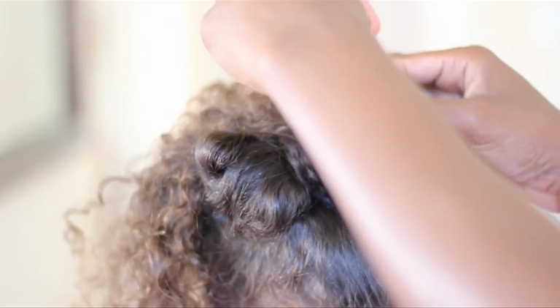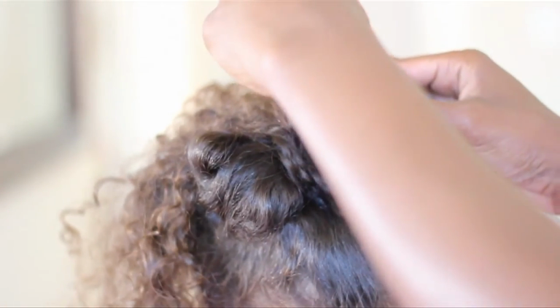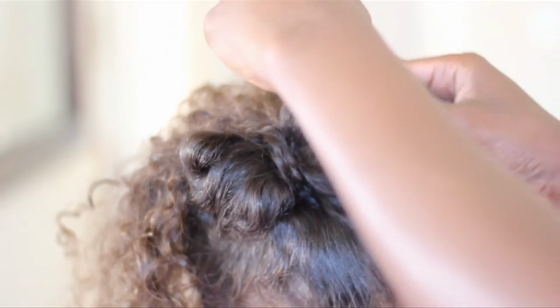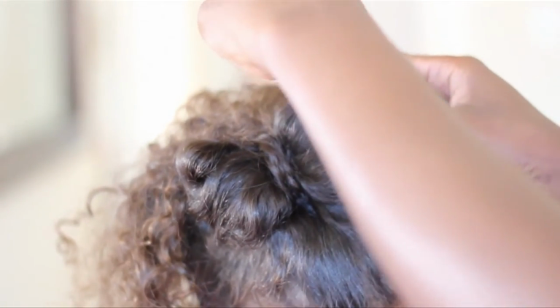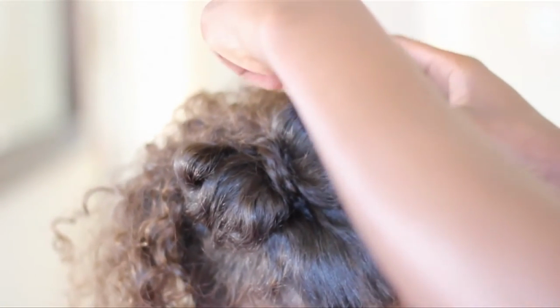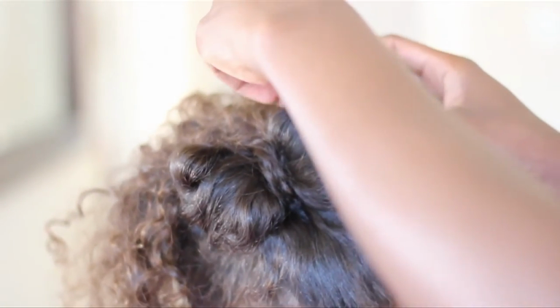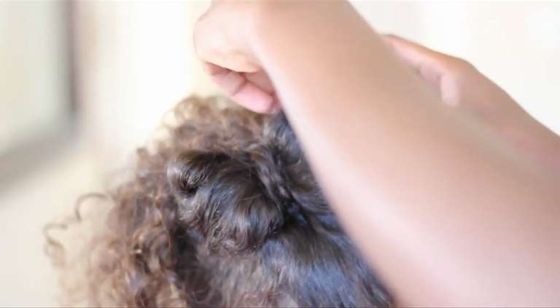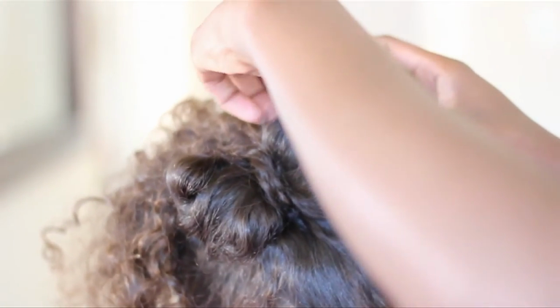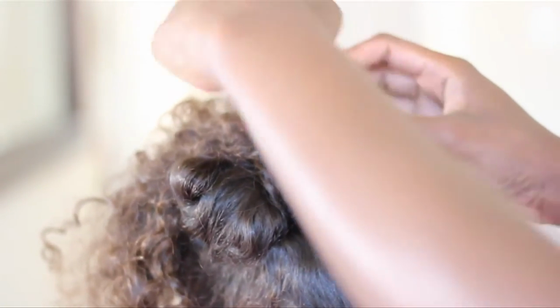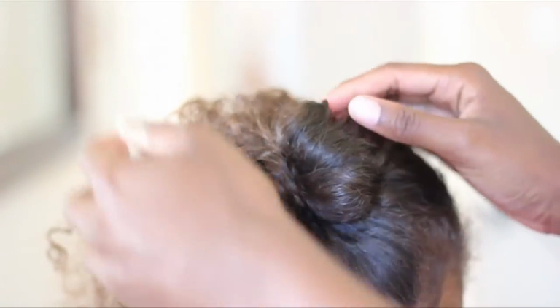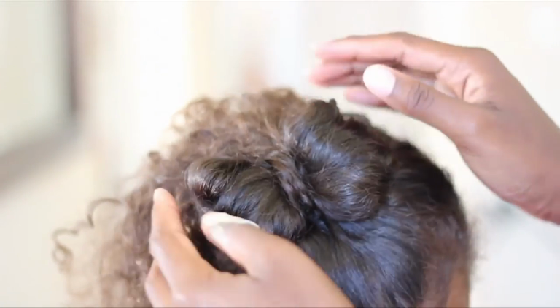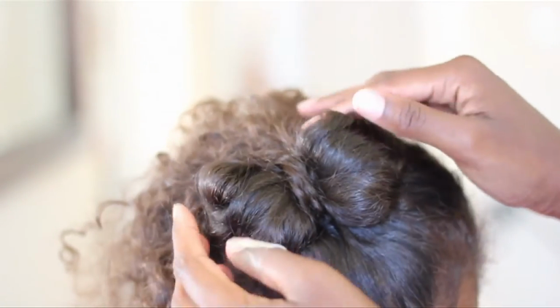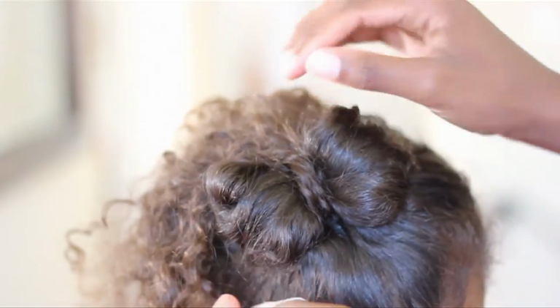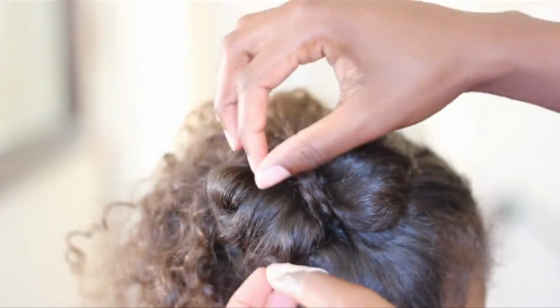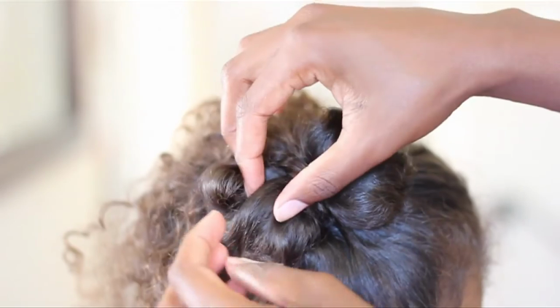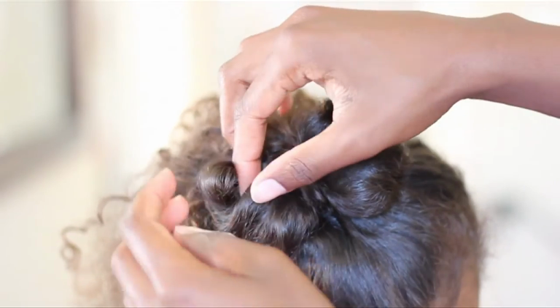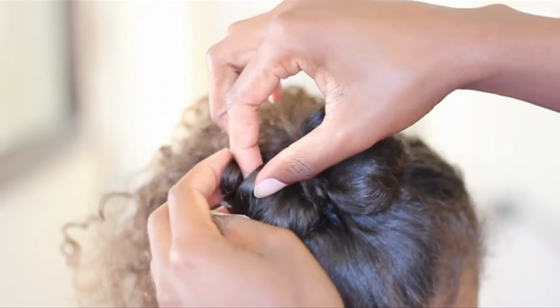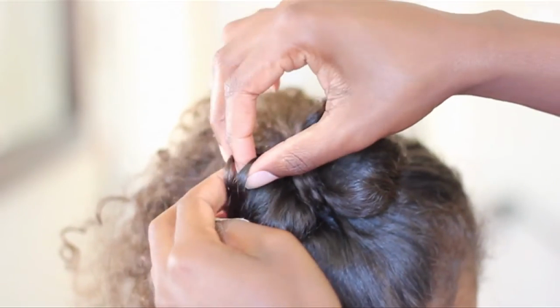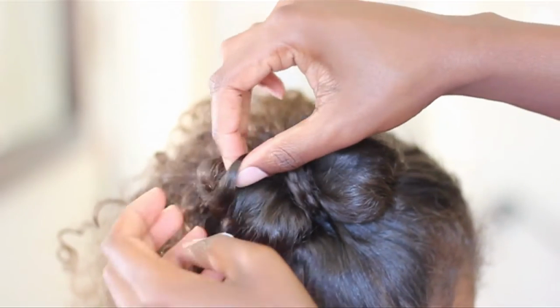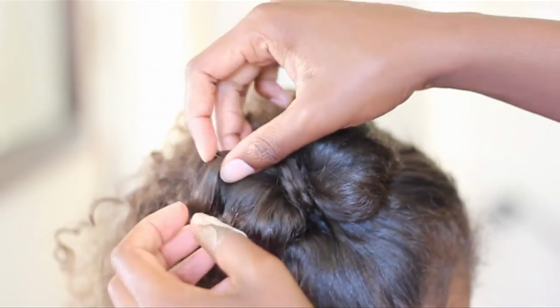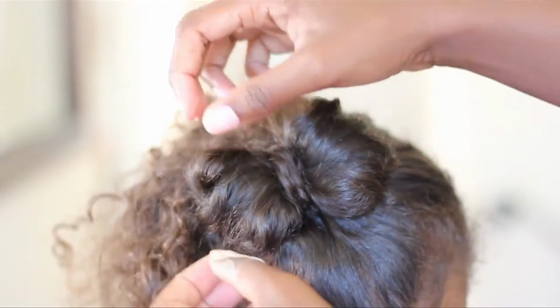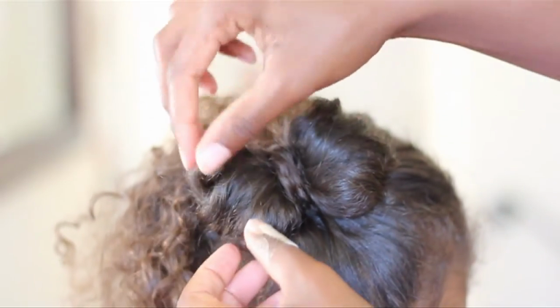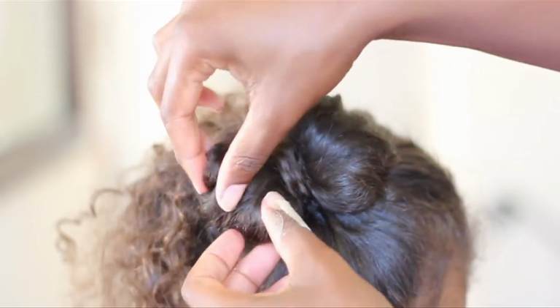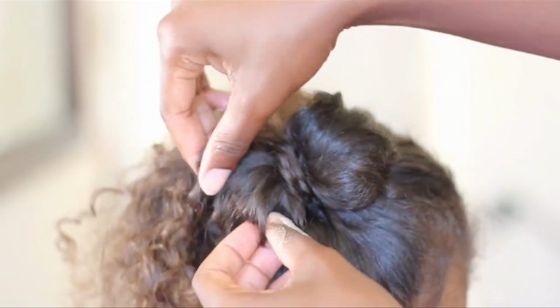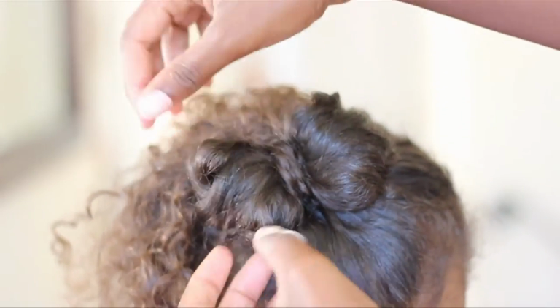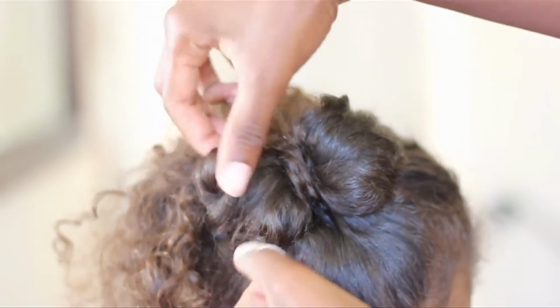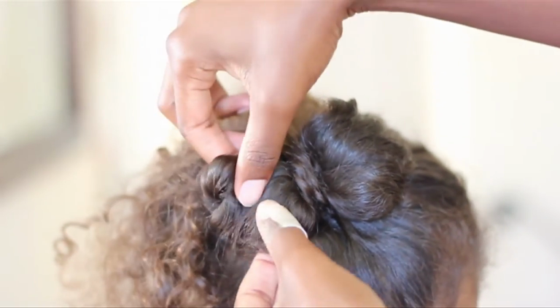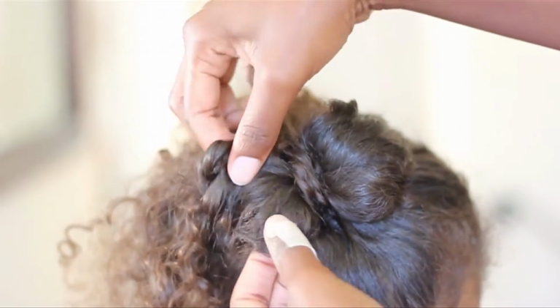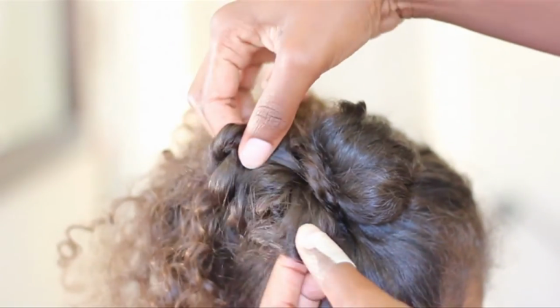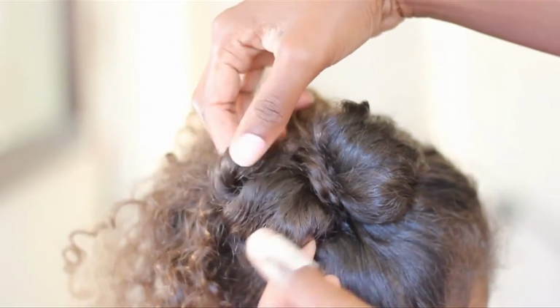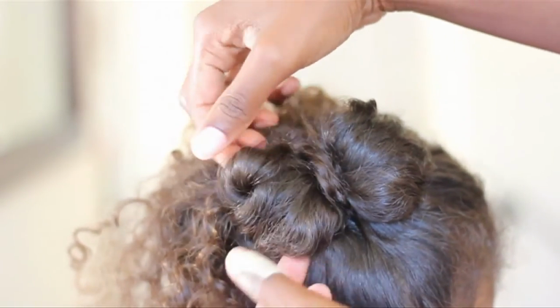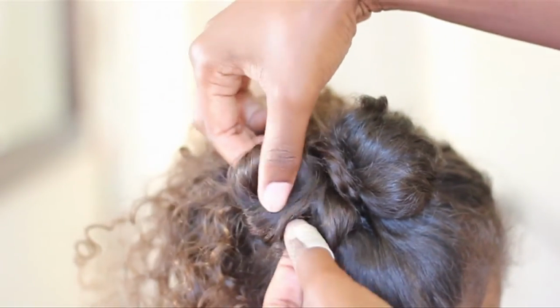And once you pull that piece through, you're just going to pin it into place. And there you have it.